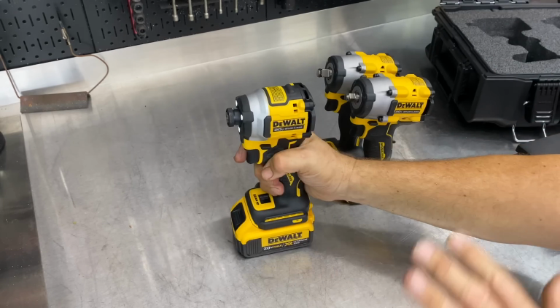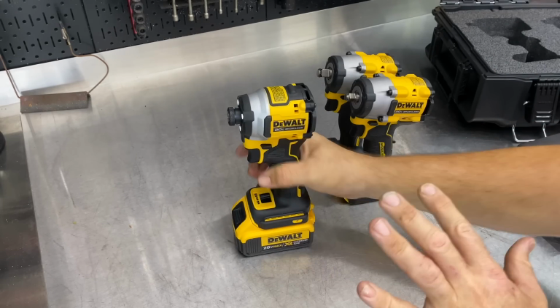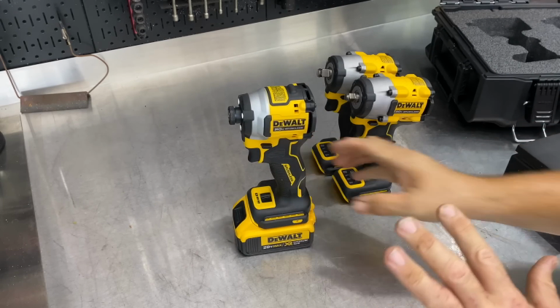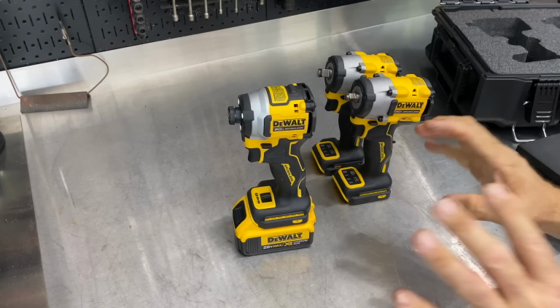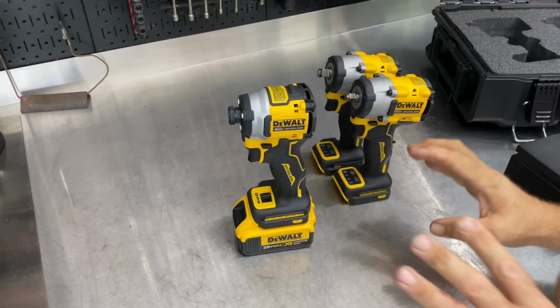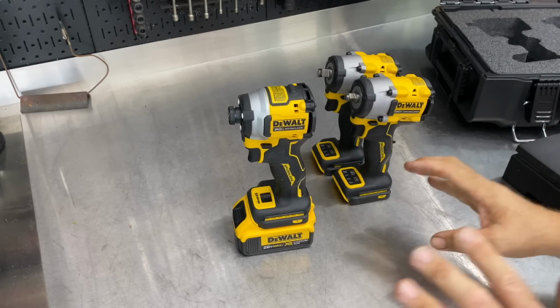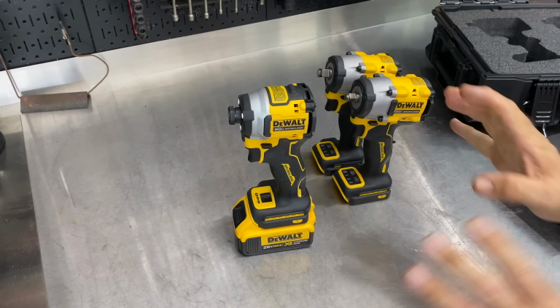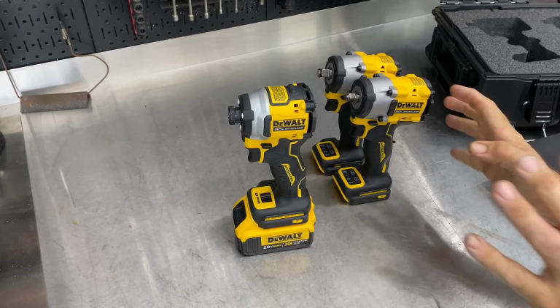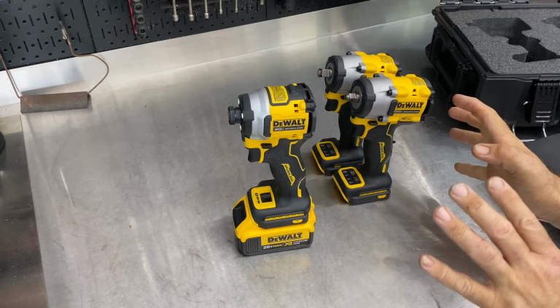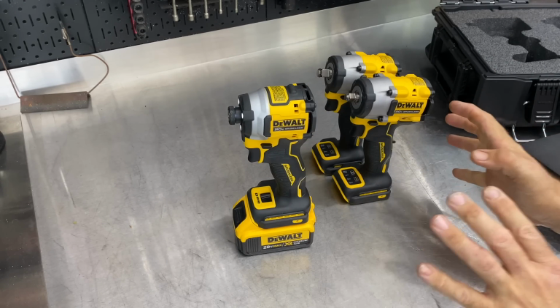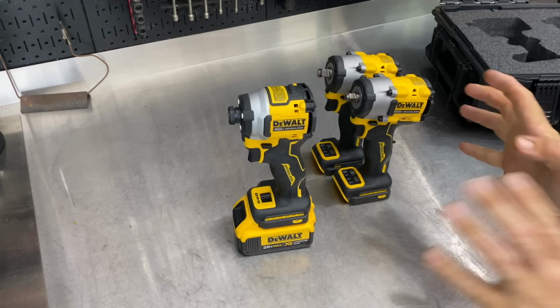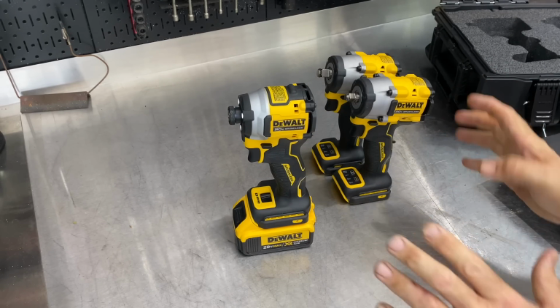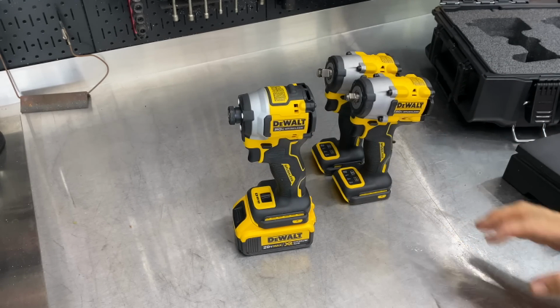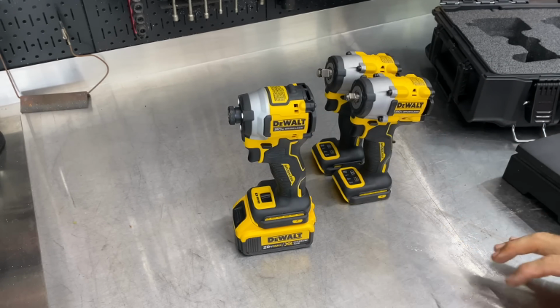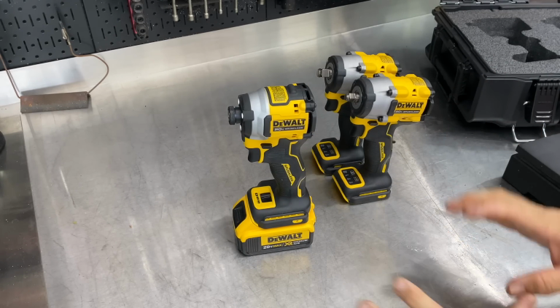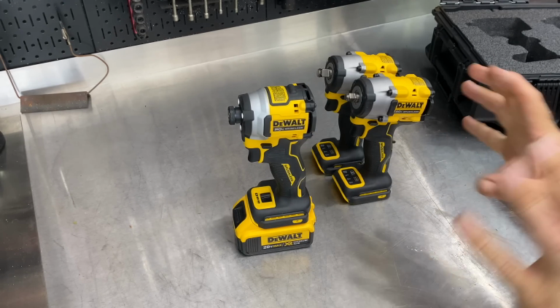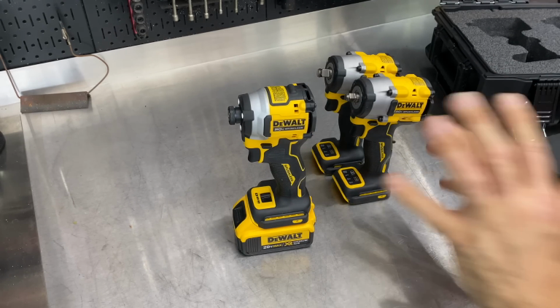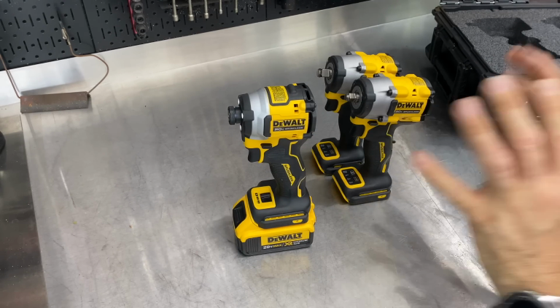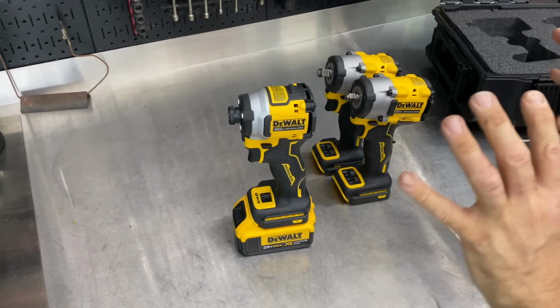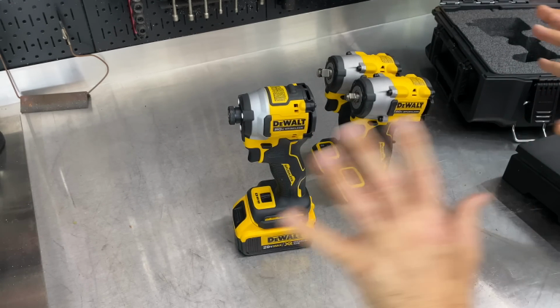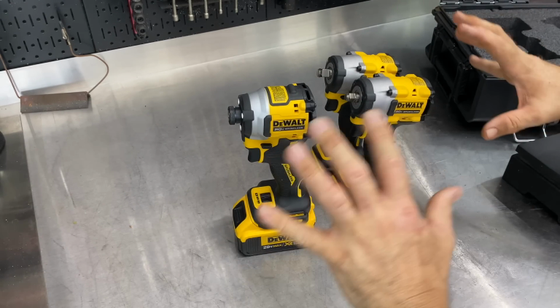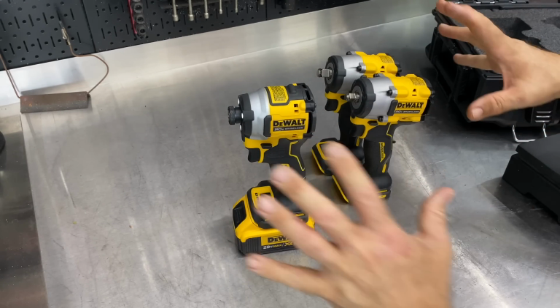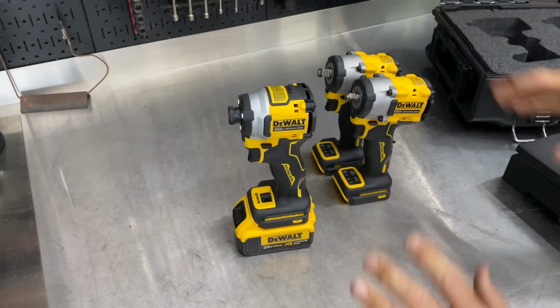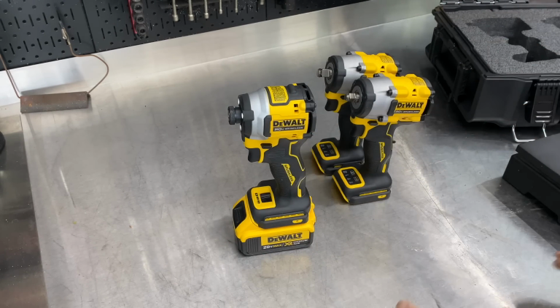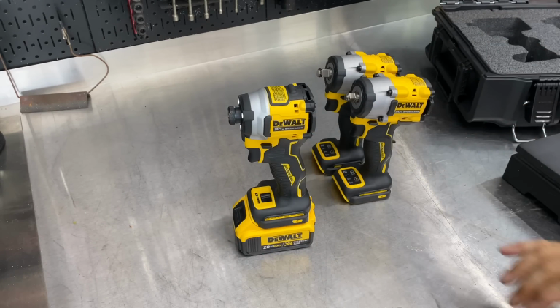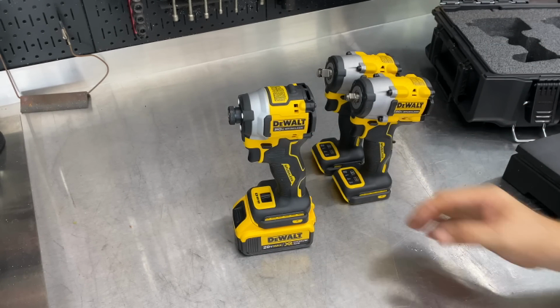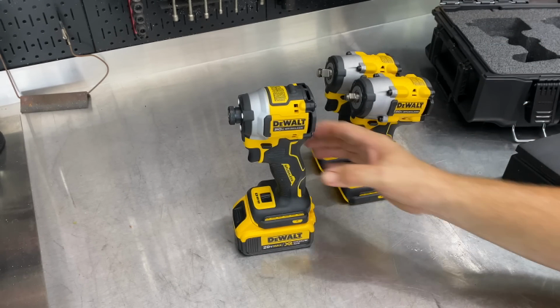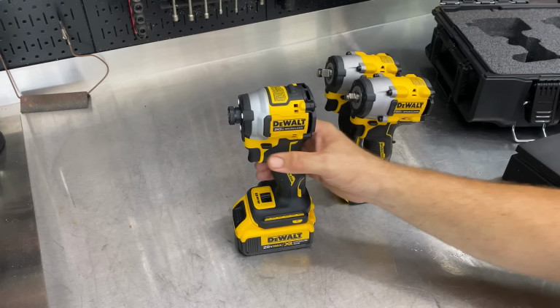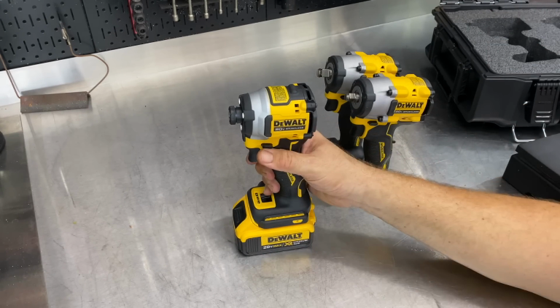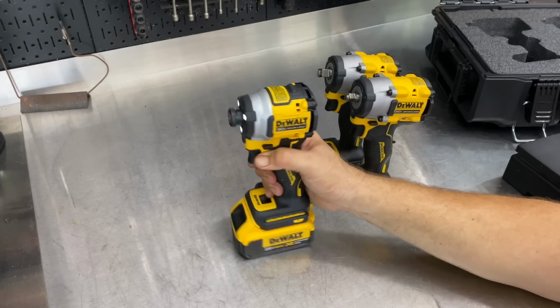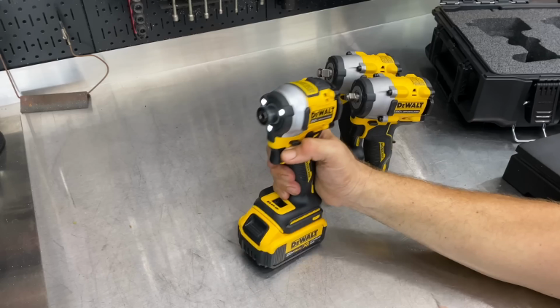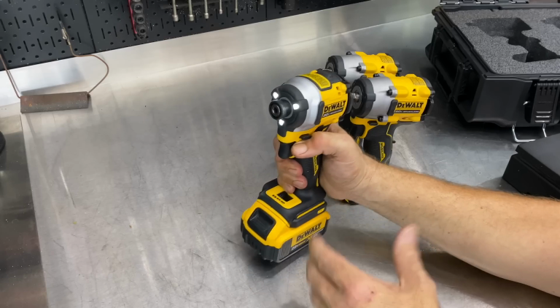We're going to do a review on each one of these independently, but I just wanted to cover this whole kit as we see it here.